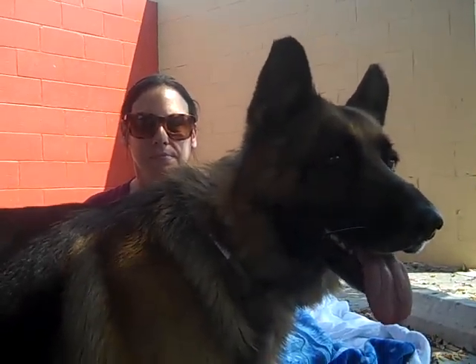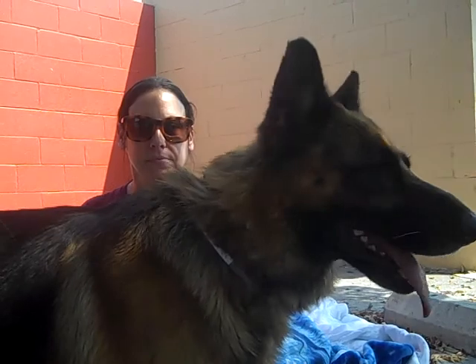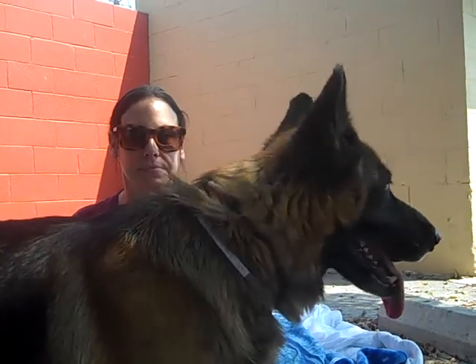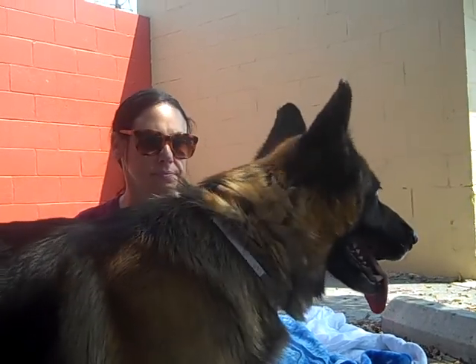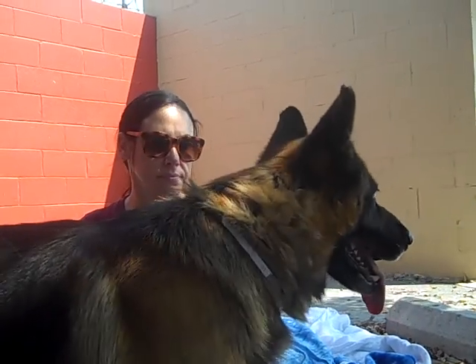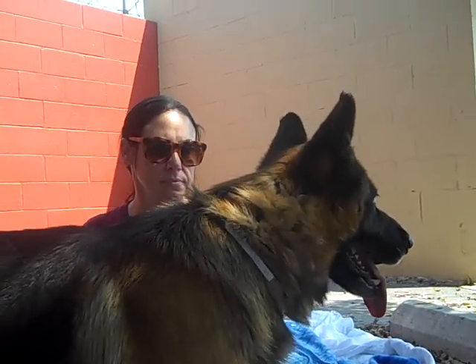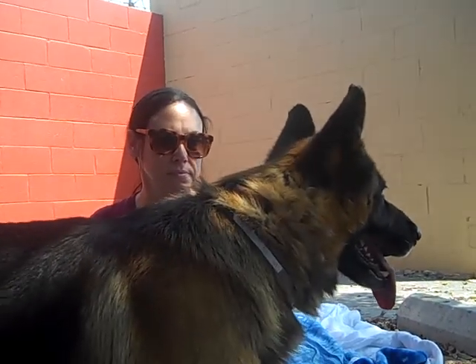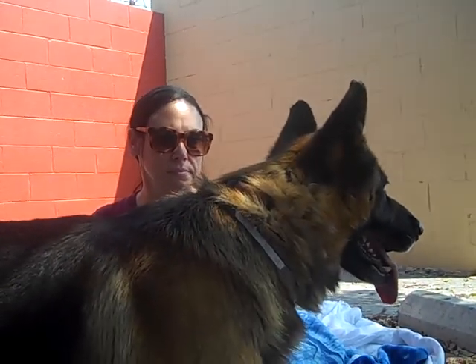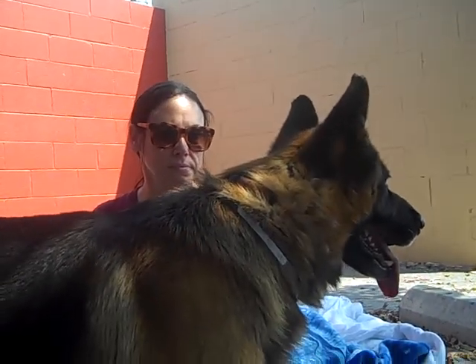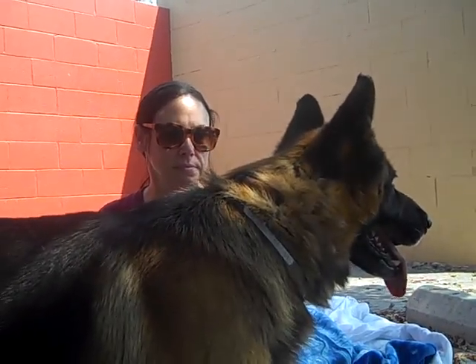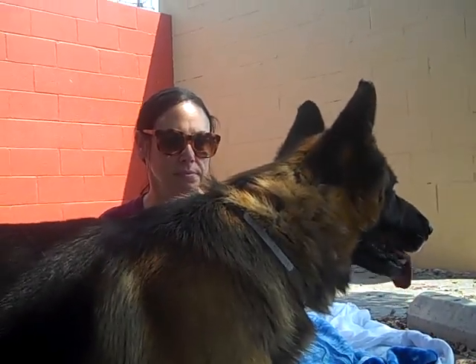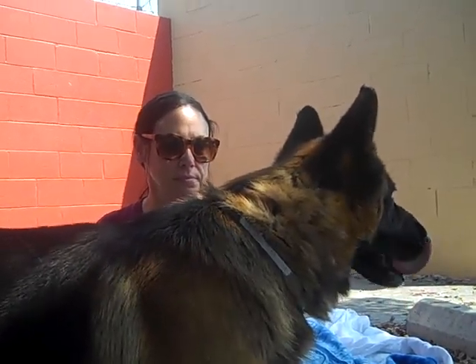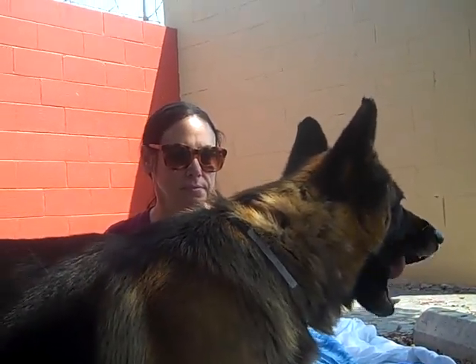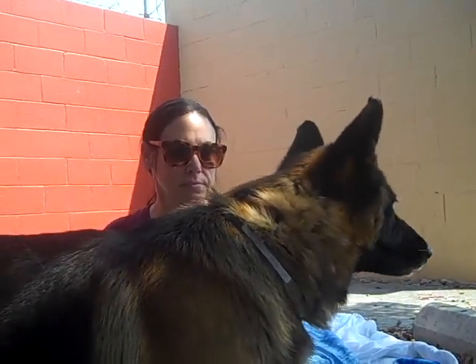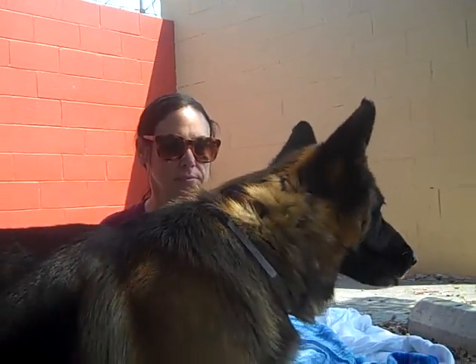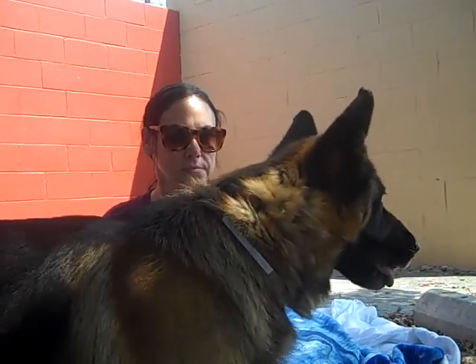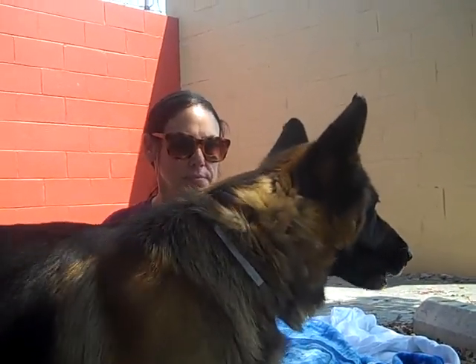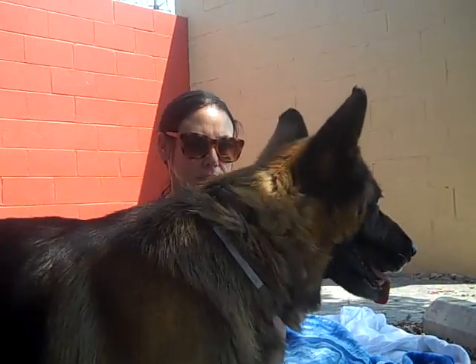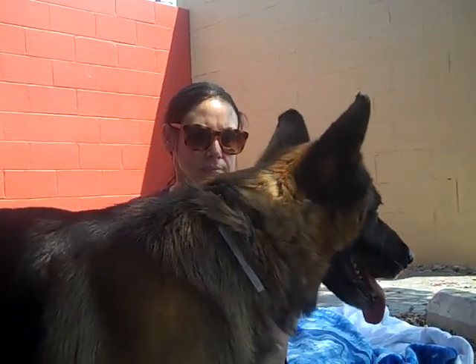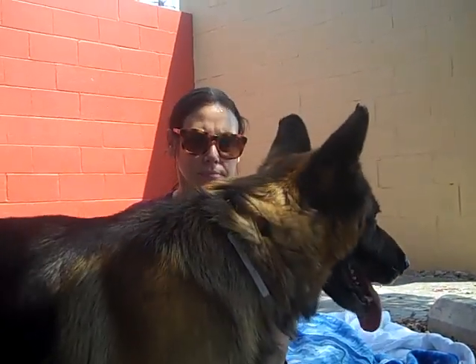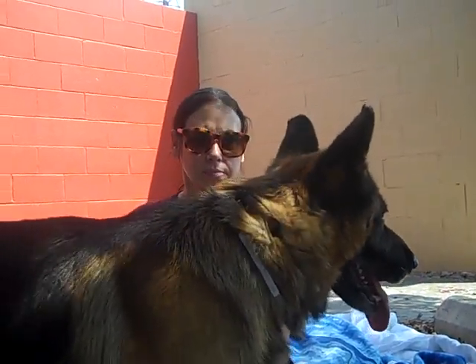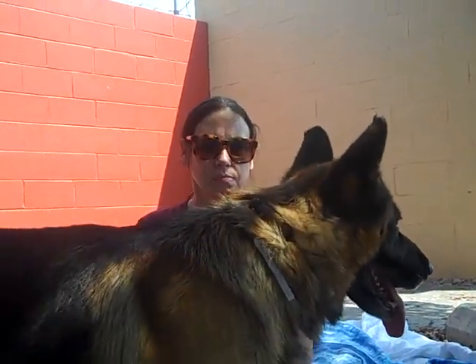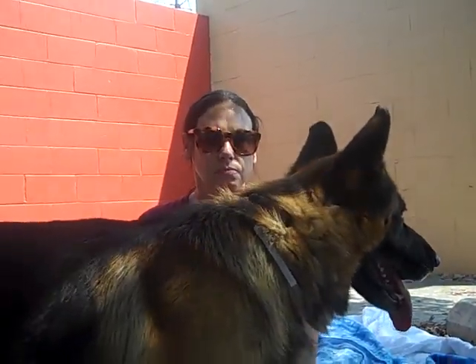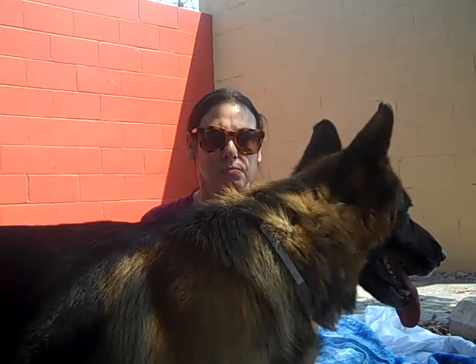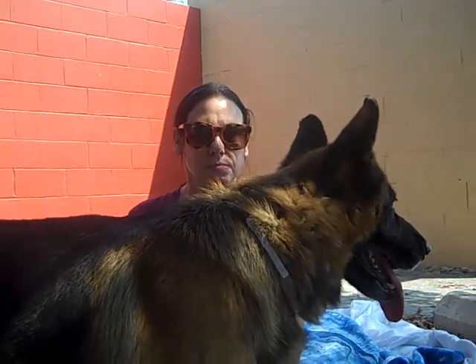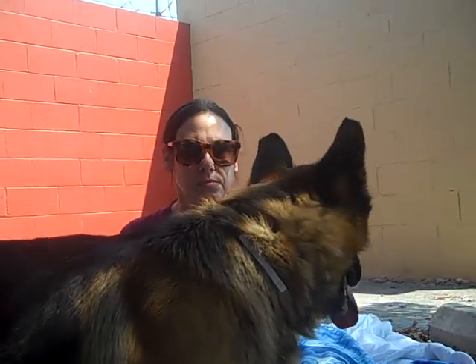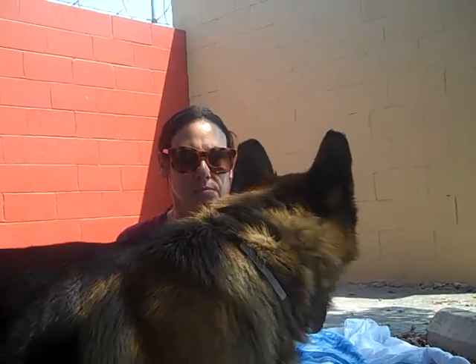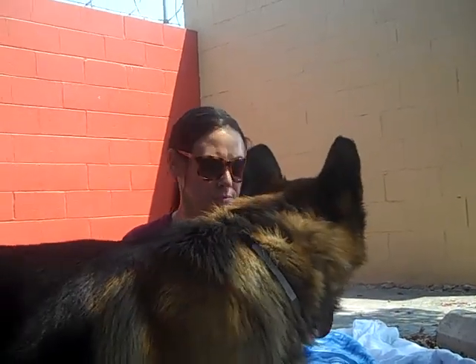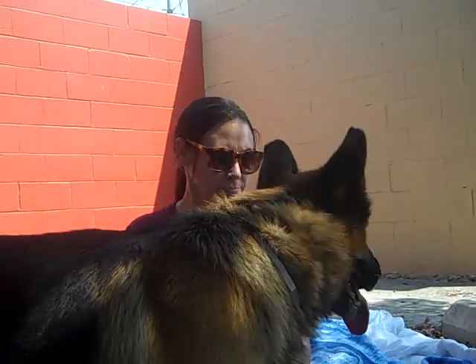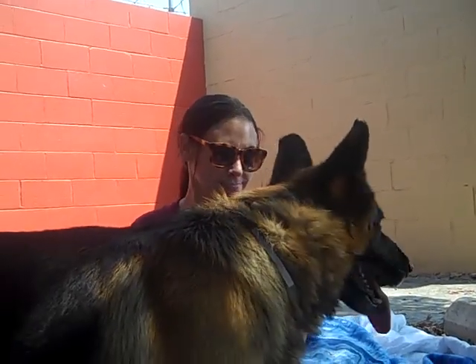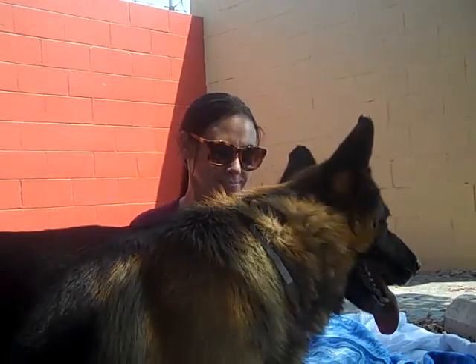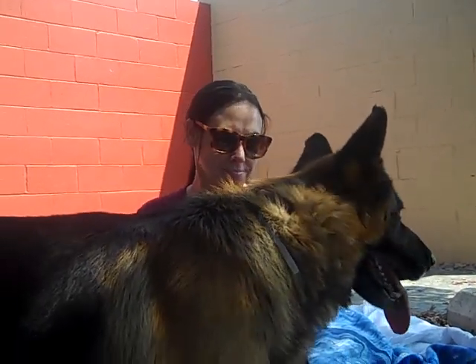He's probably low to medium energy. He's not really super active and running around like a lot of the dogs. He's pretty chill.